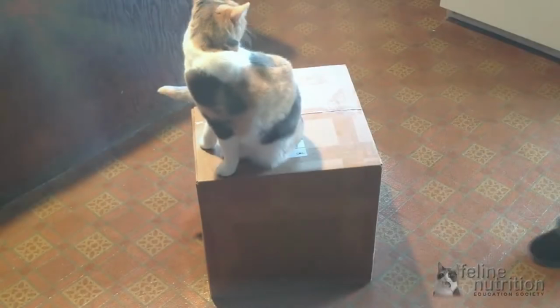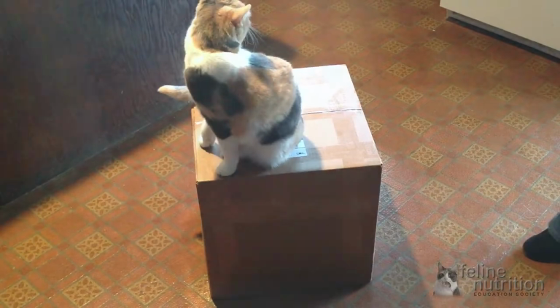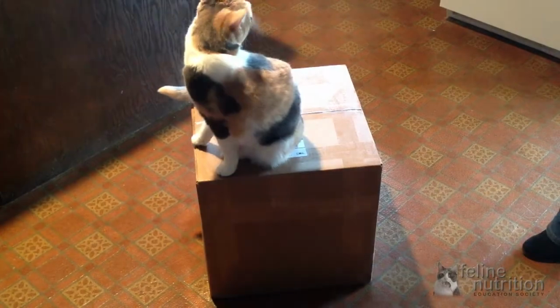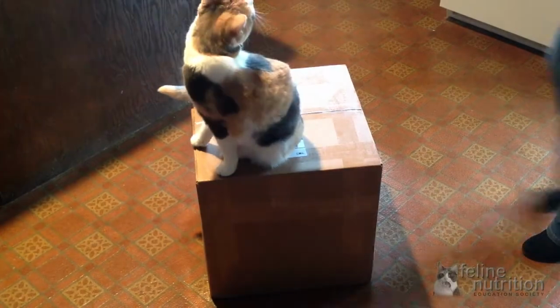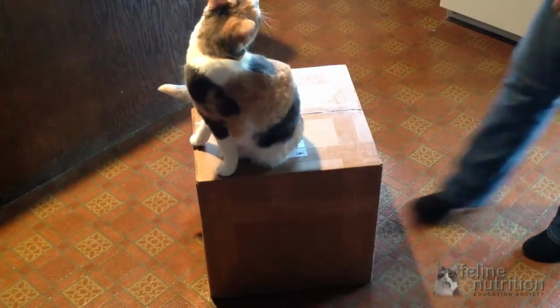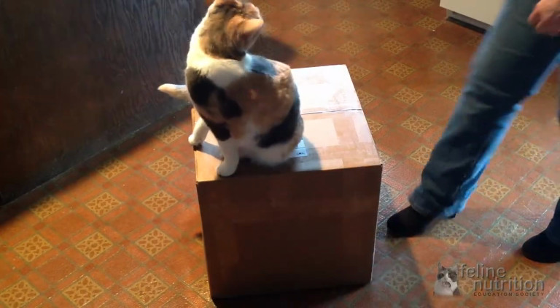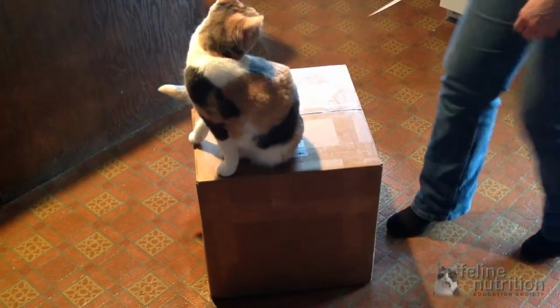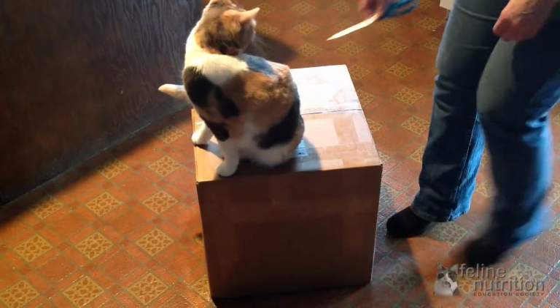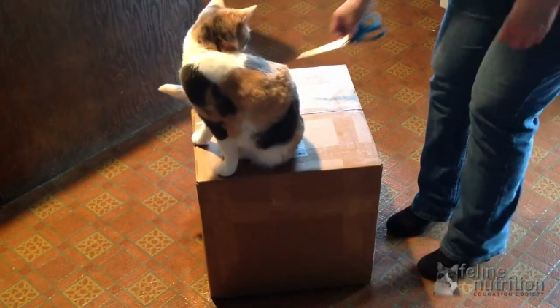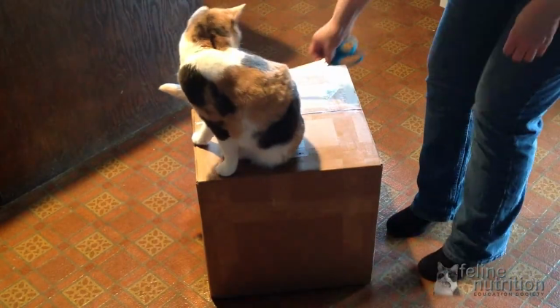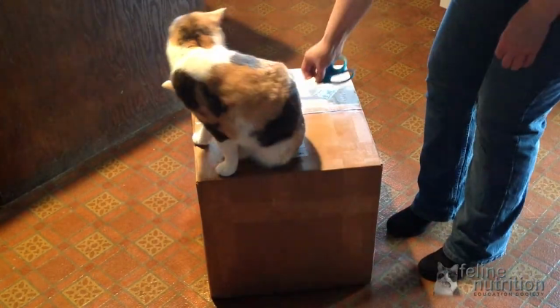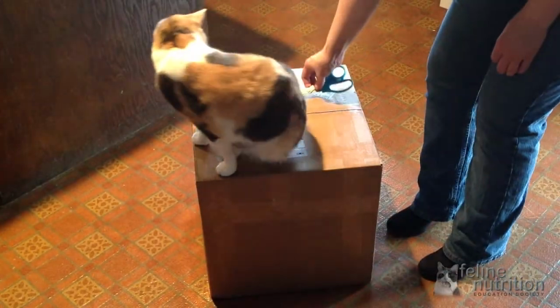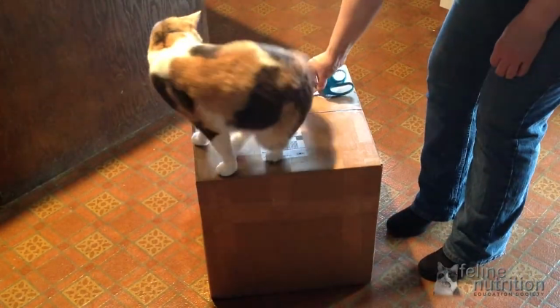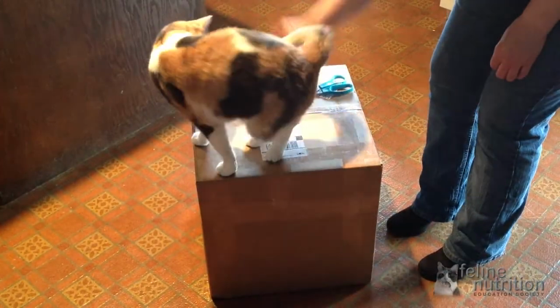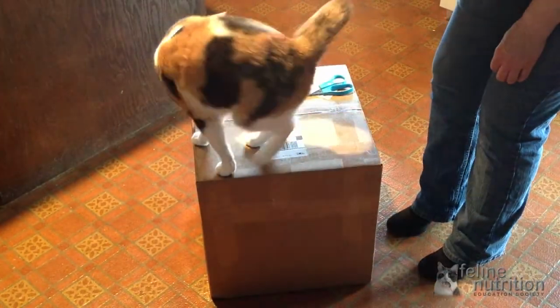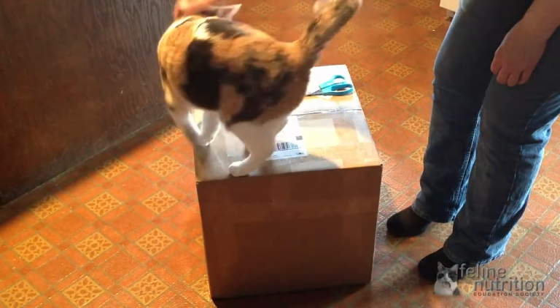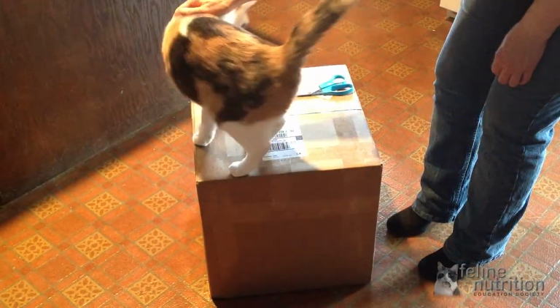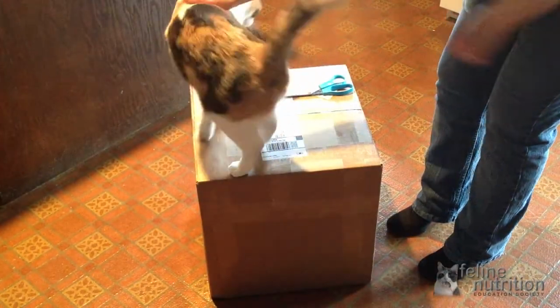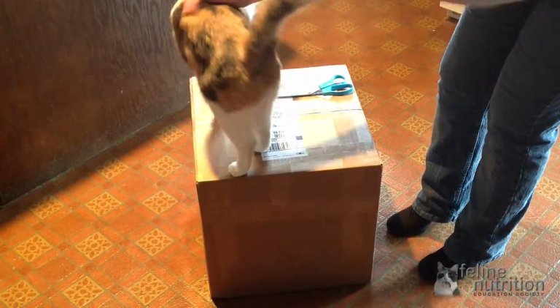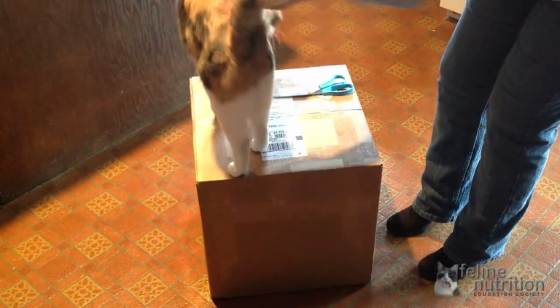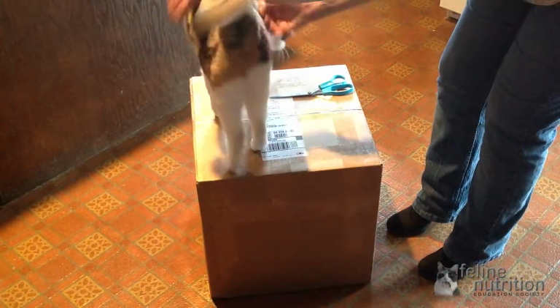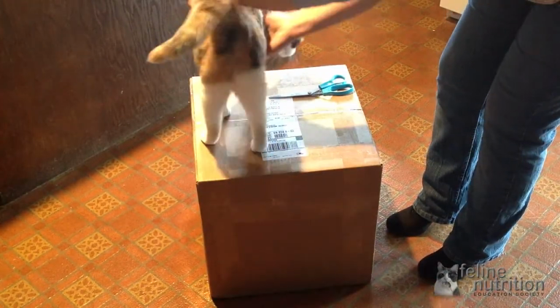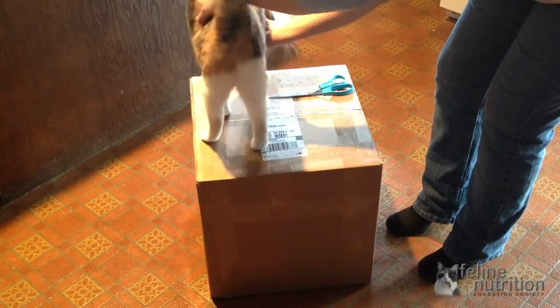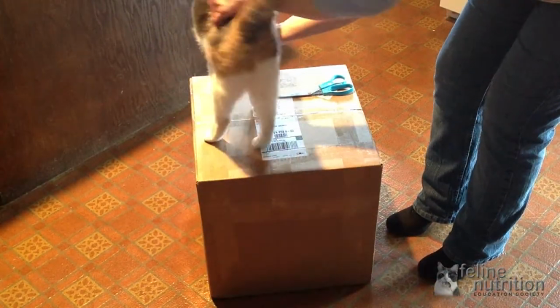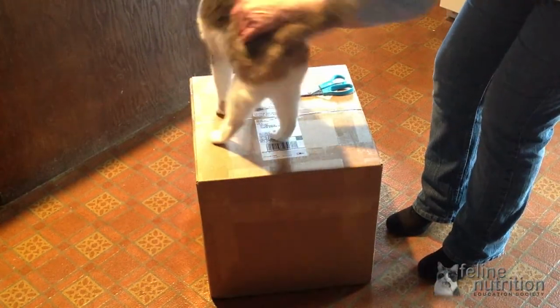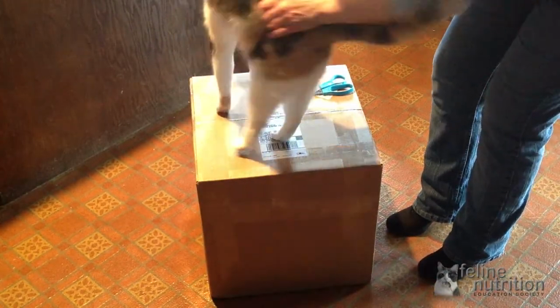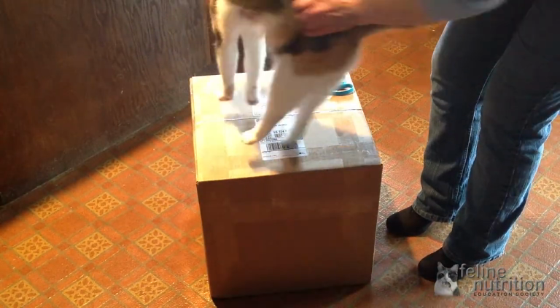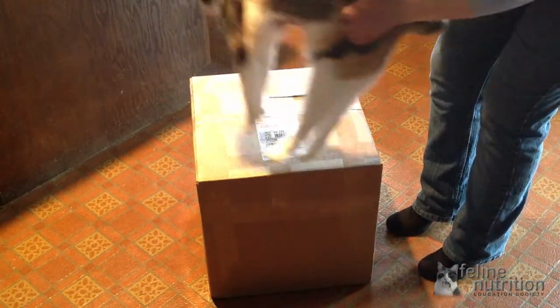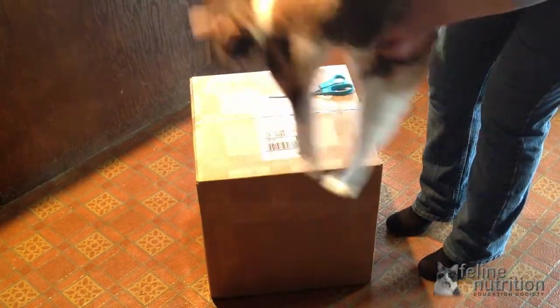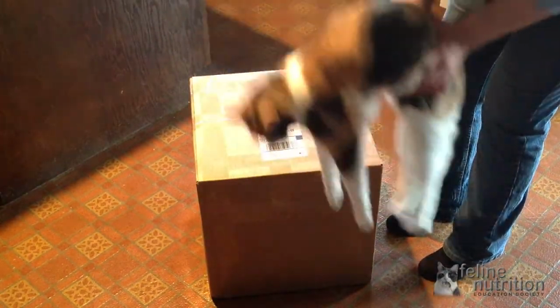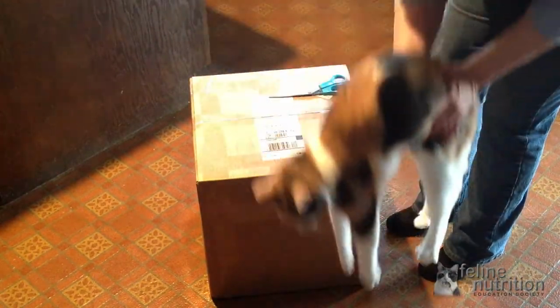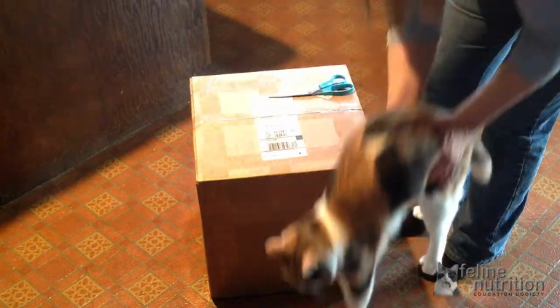Let's check out what we got today. First step, of course, take Stan off the box.